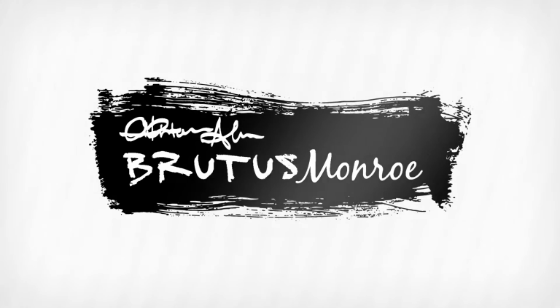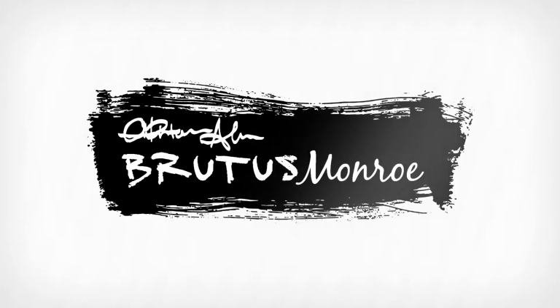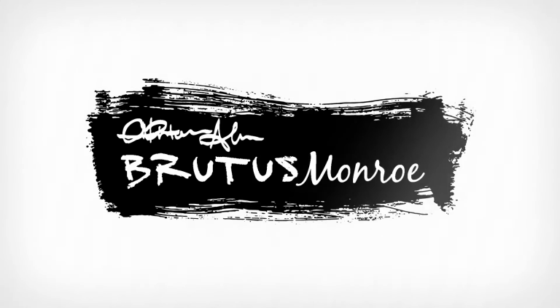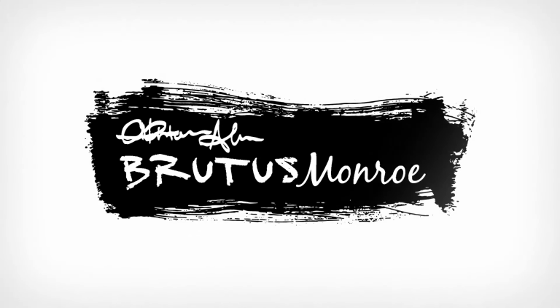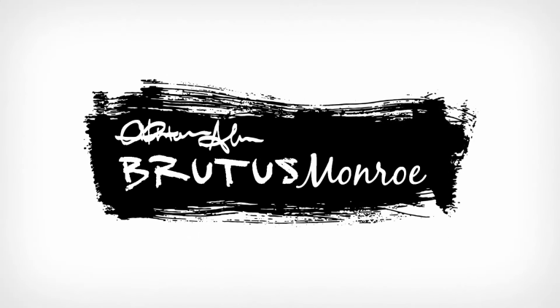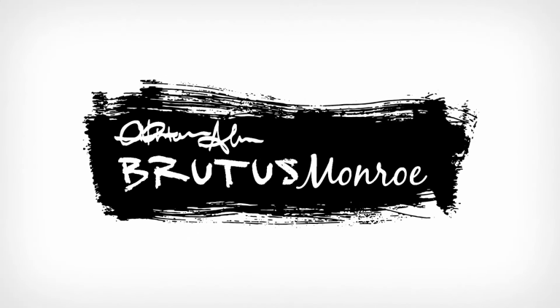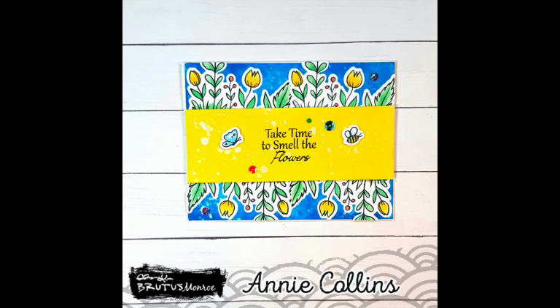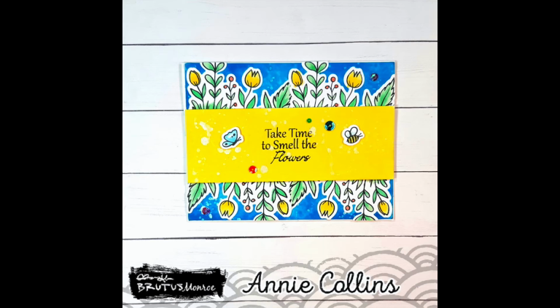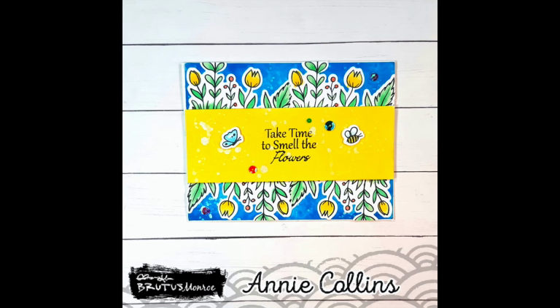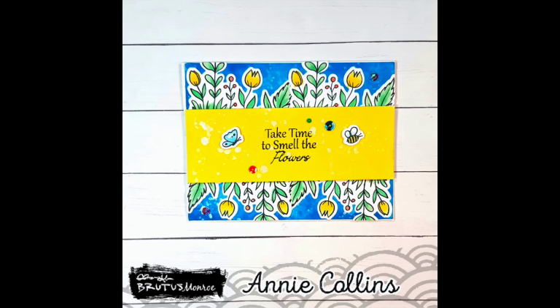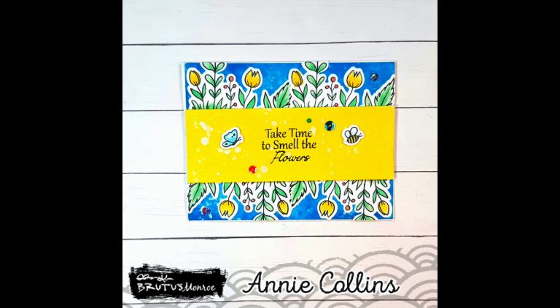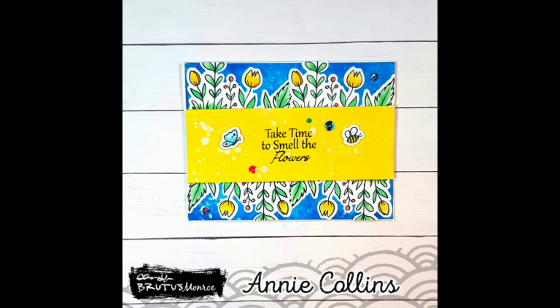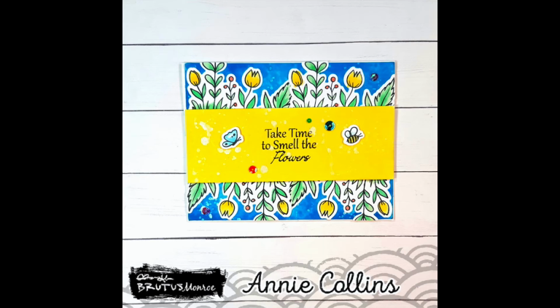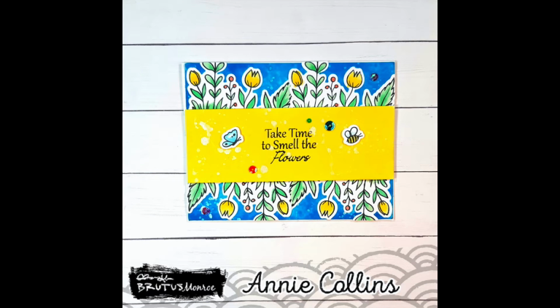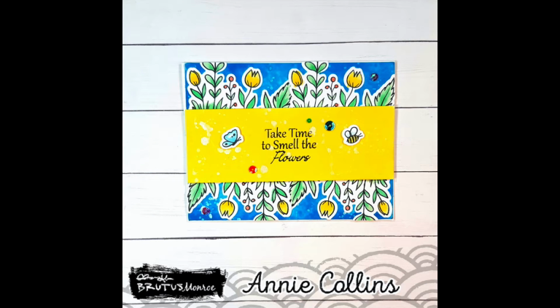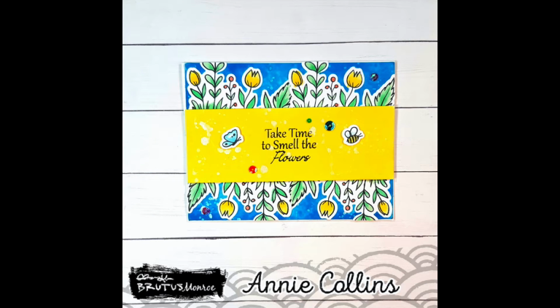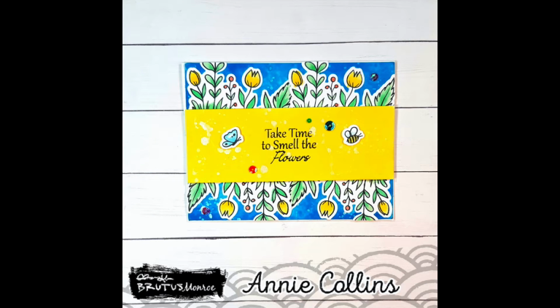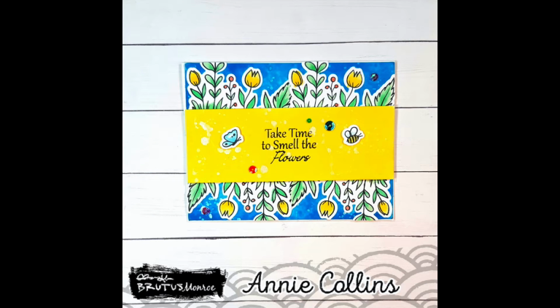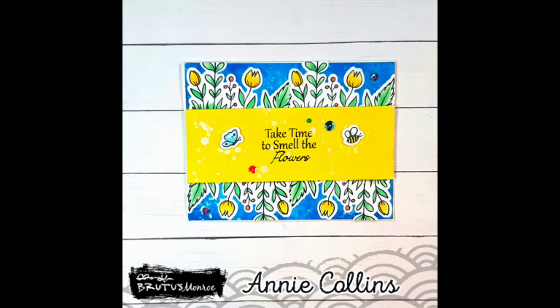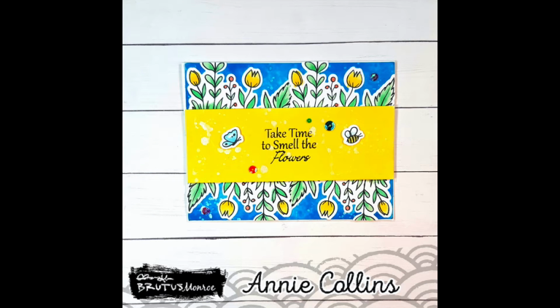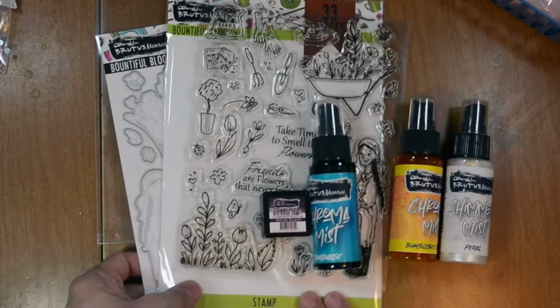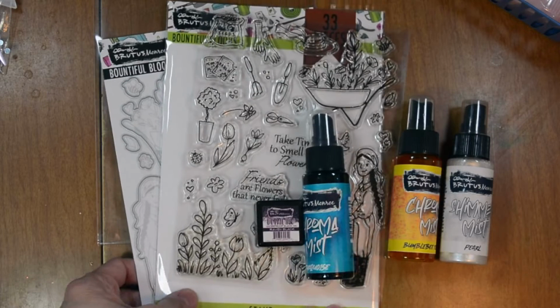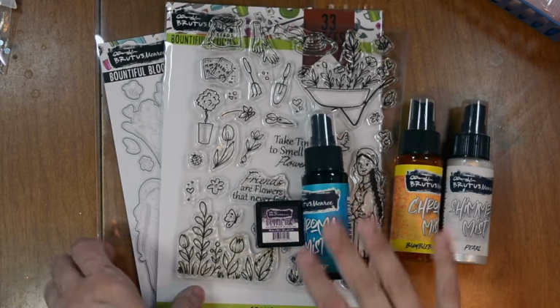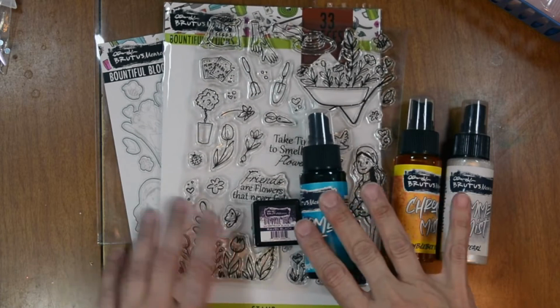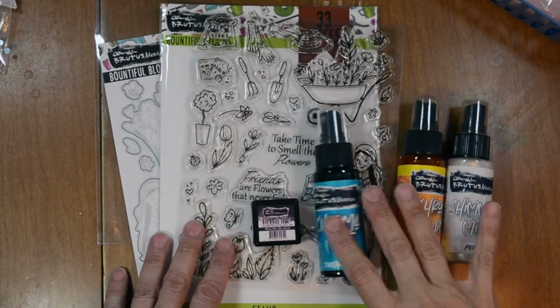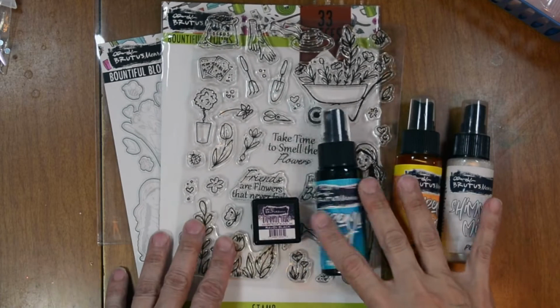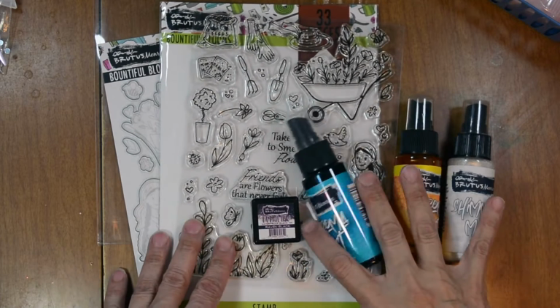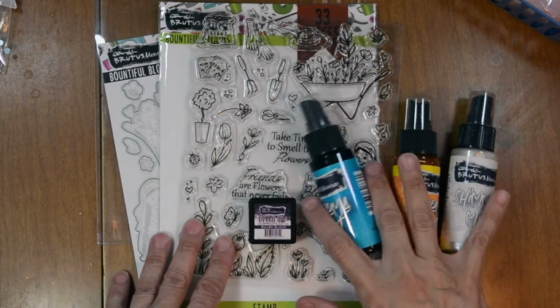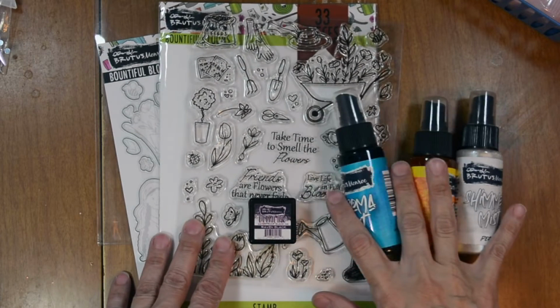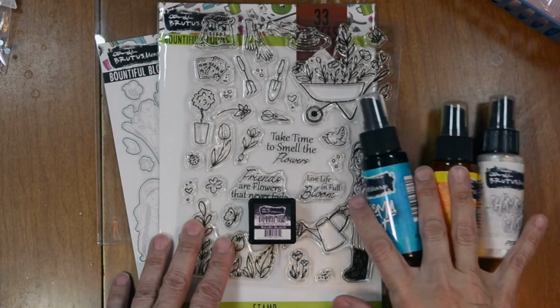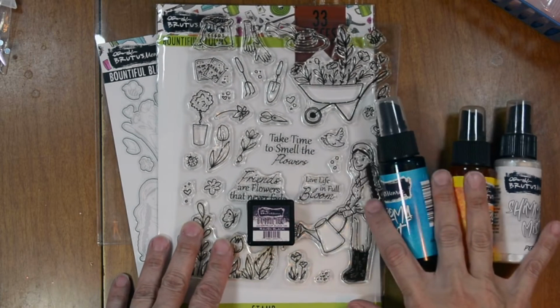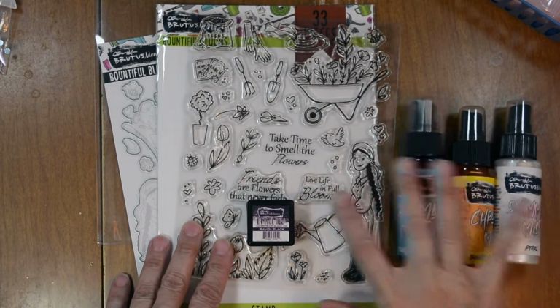Welcome to the Brutus Monroe Channel. Andy Collins here. Today we're going to create this lovely floral card. Let's go to the products I used to create this card.